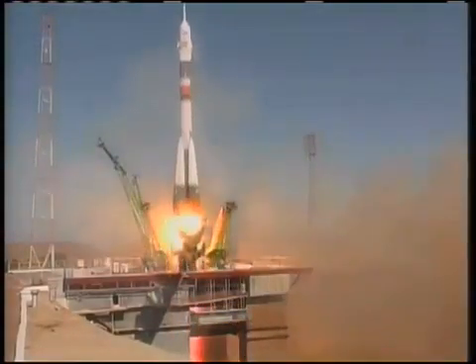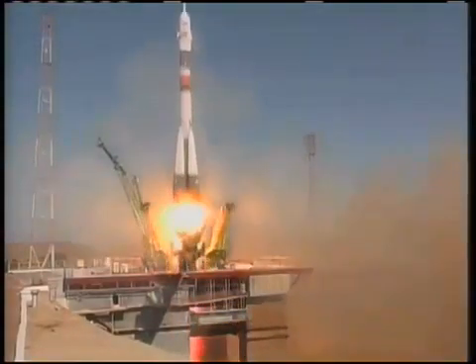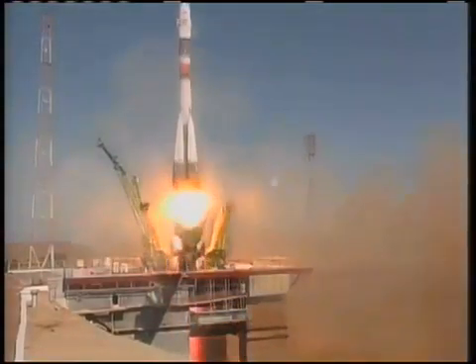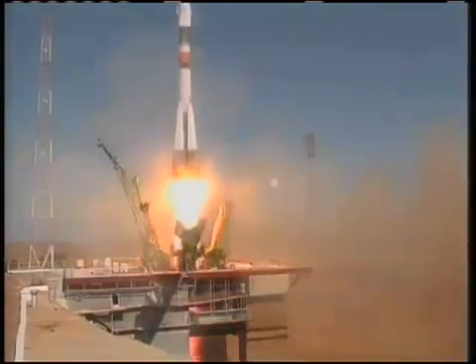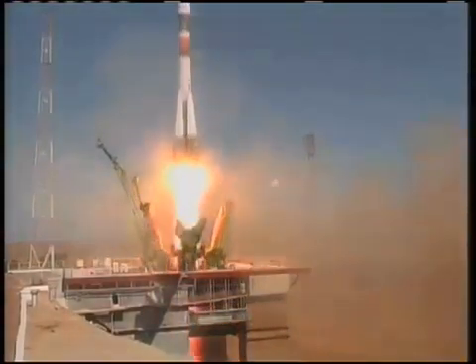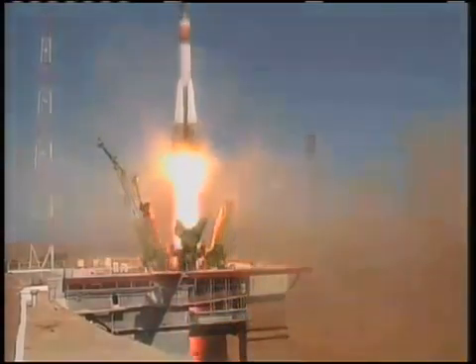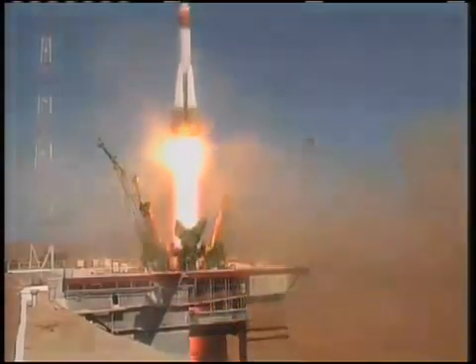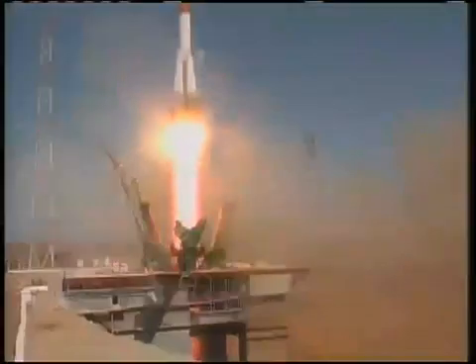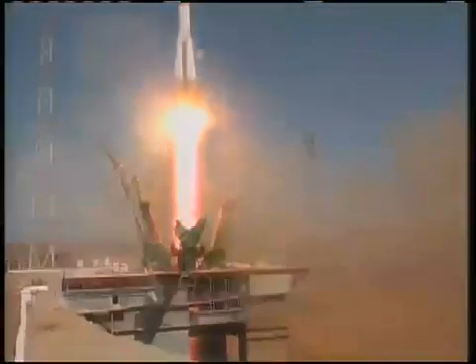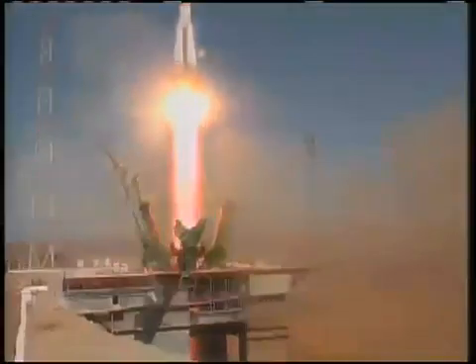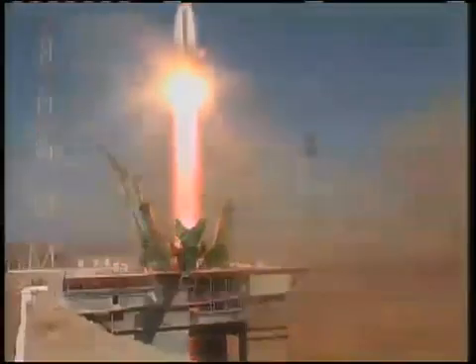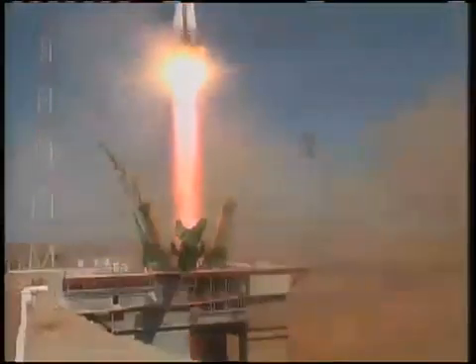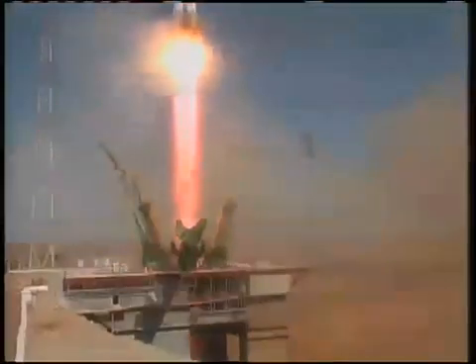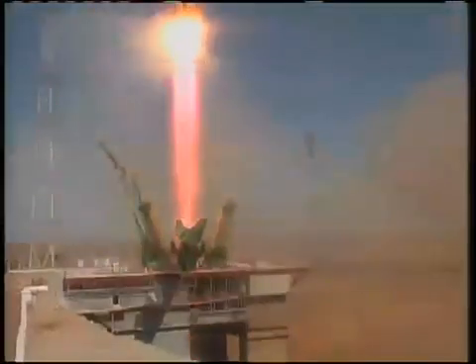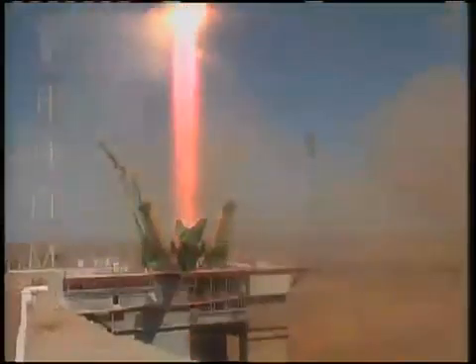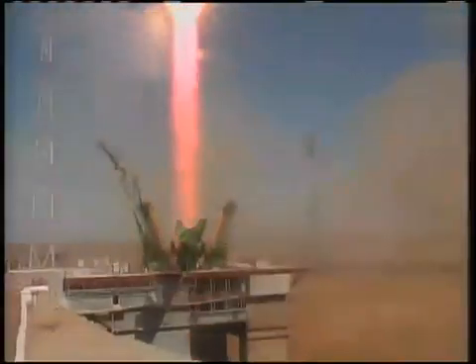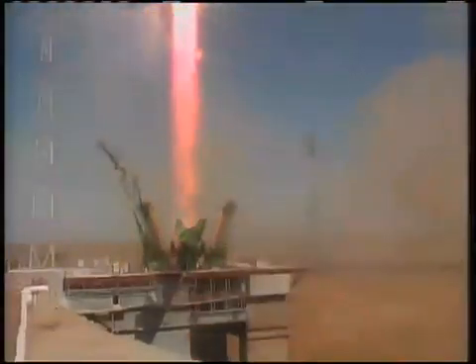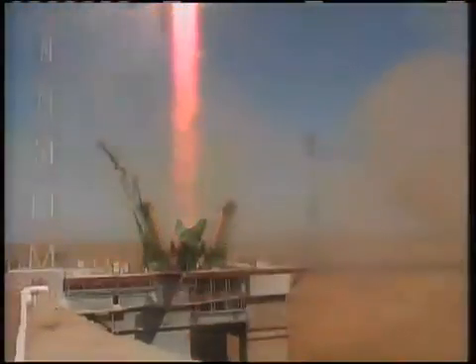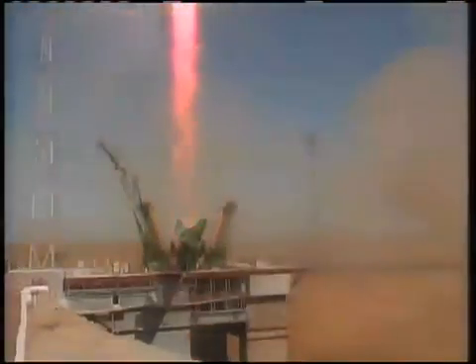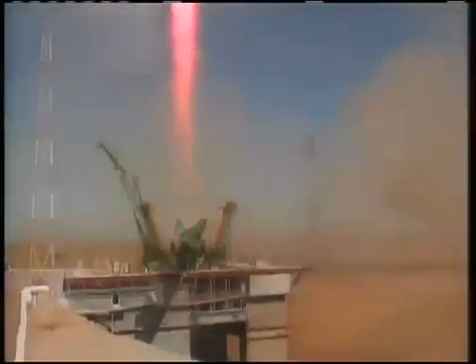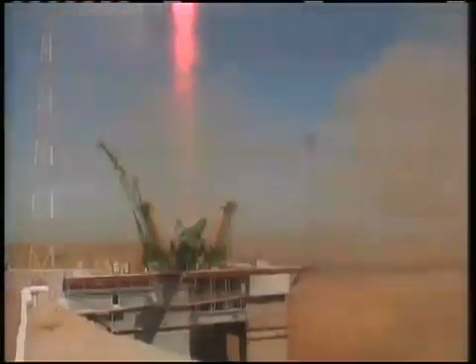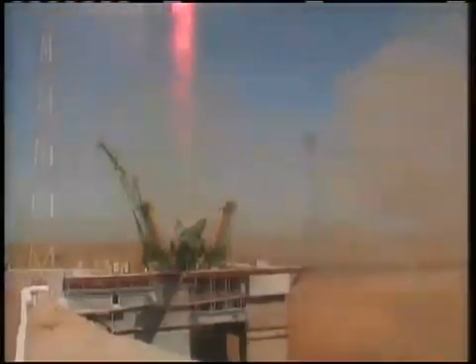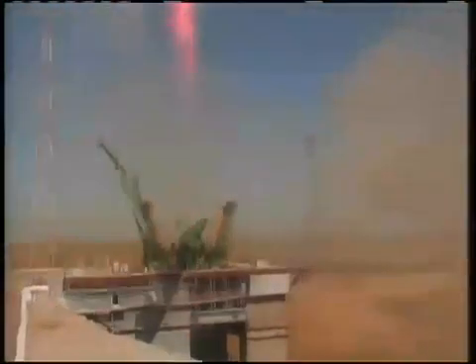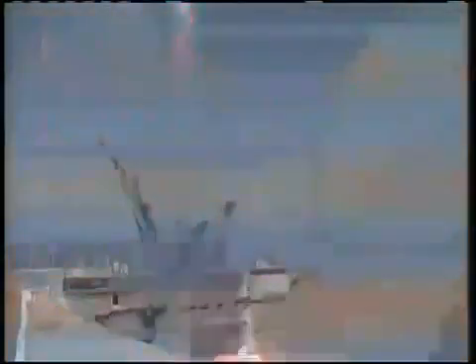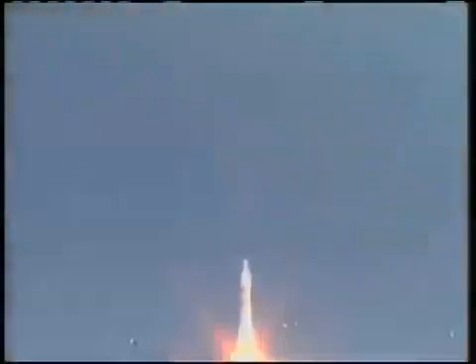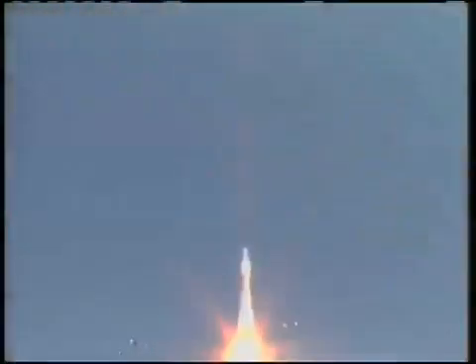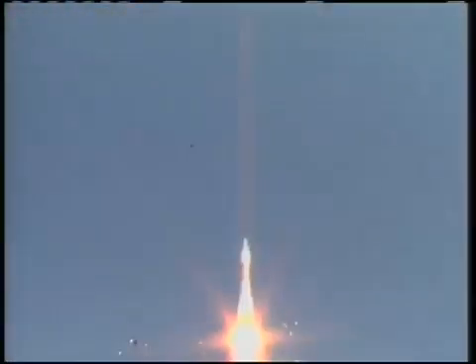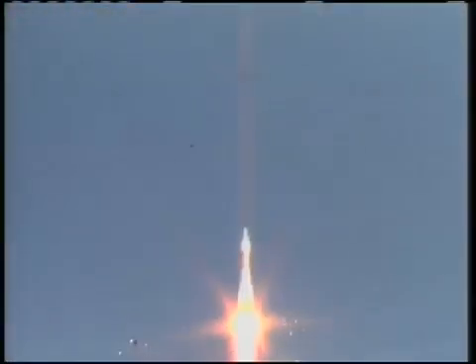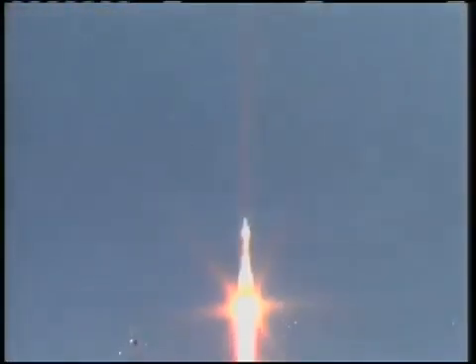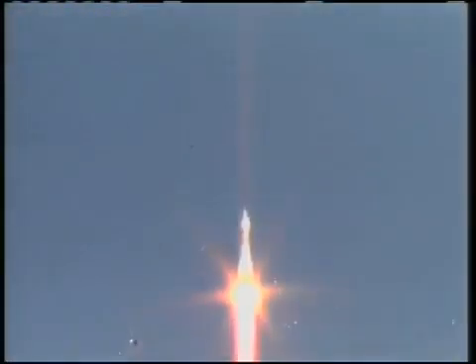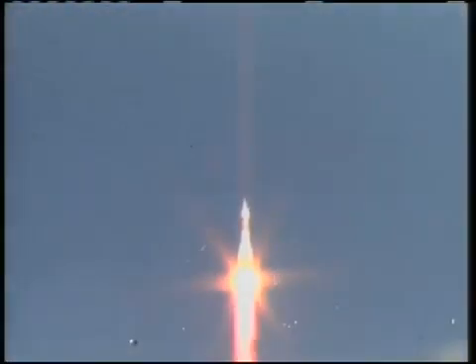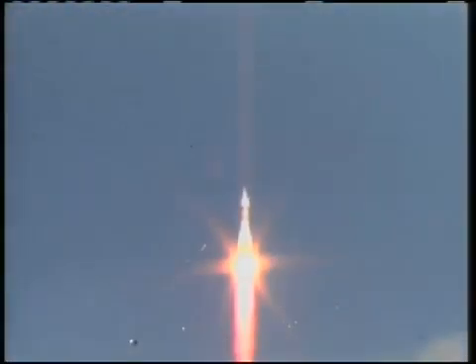Liftoff of the Soyuz rocket, as Jeff Williams, Max Zareyev, and Guy Laliberte begin their journey to the International Space Station.